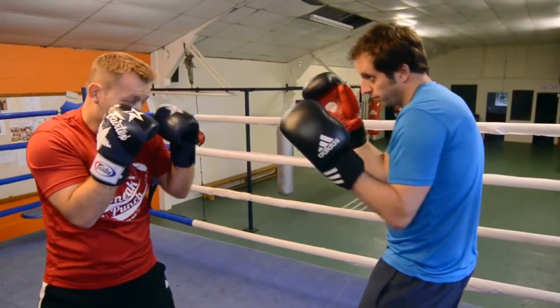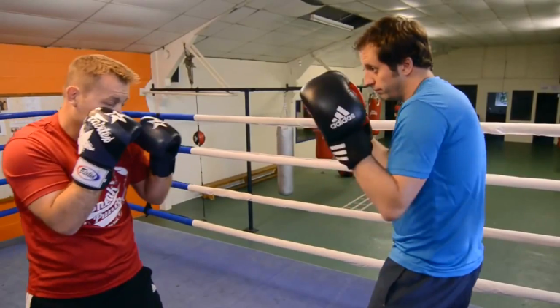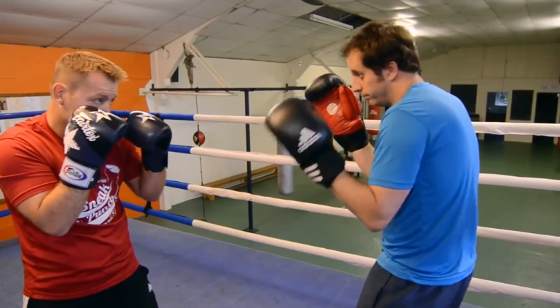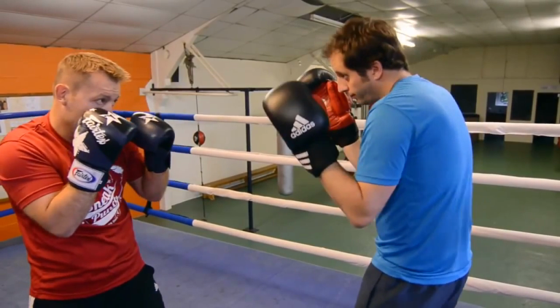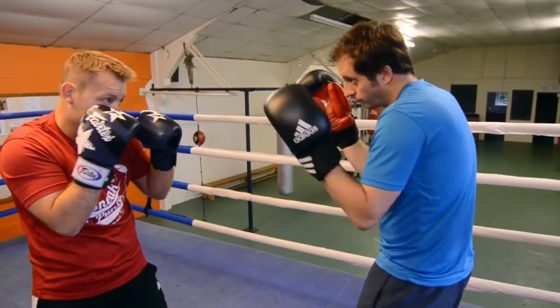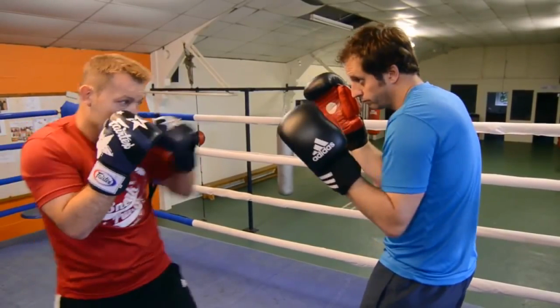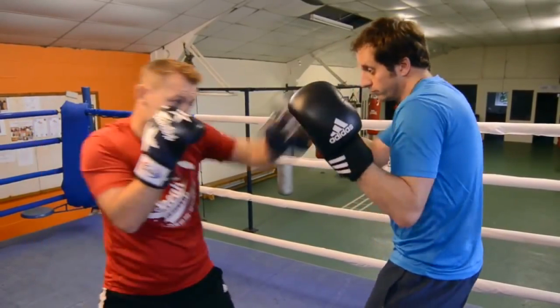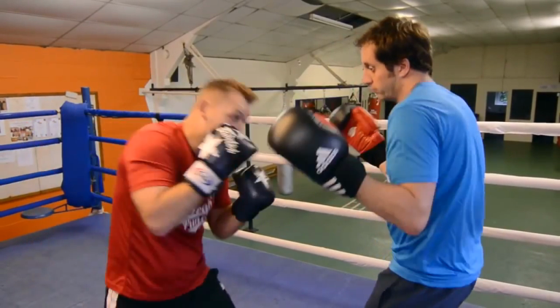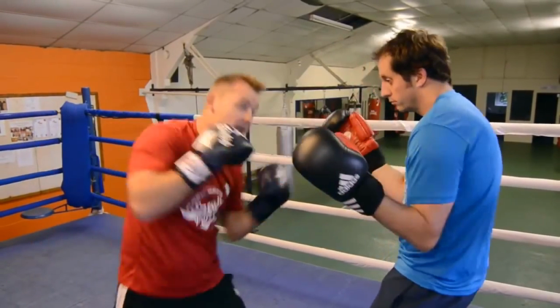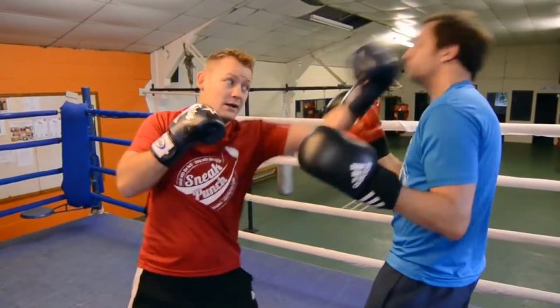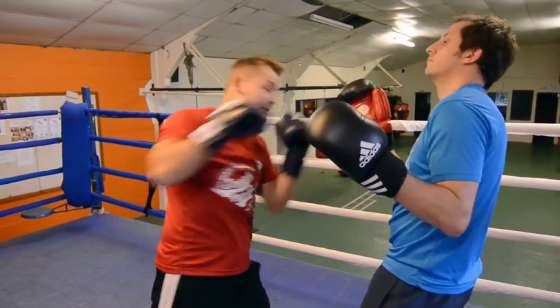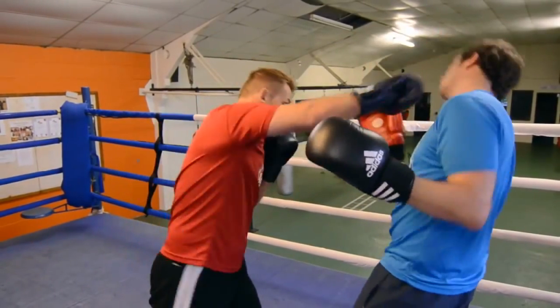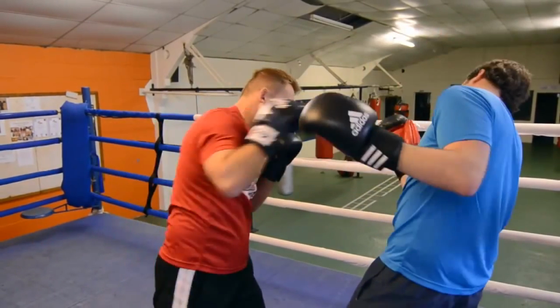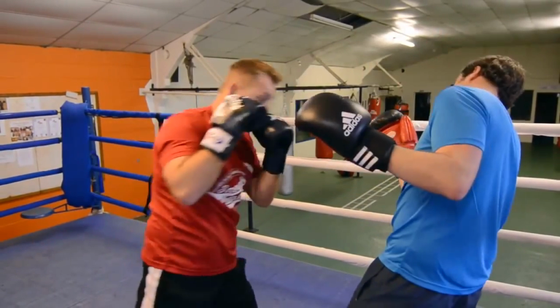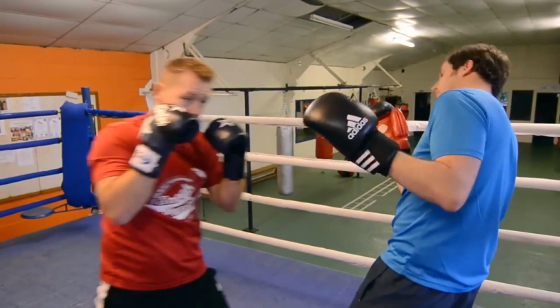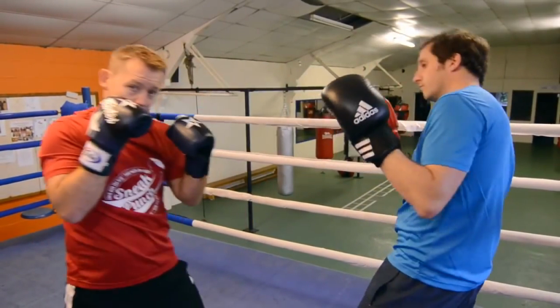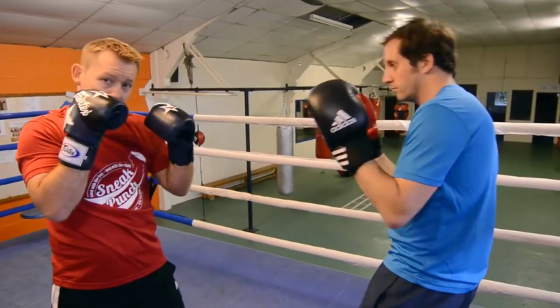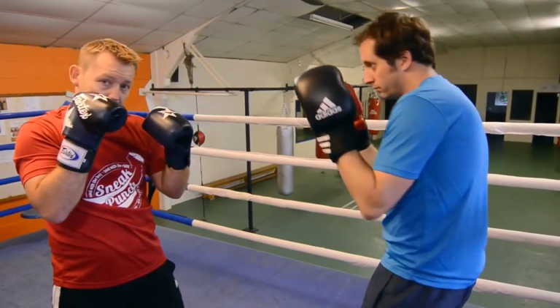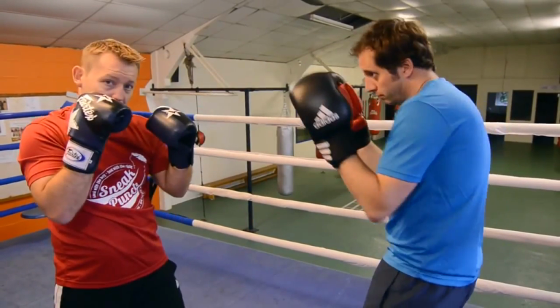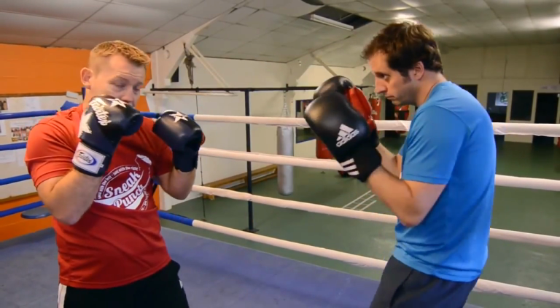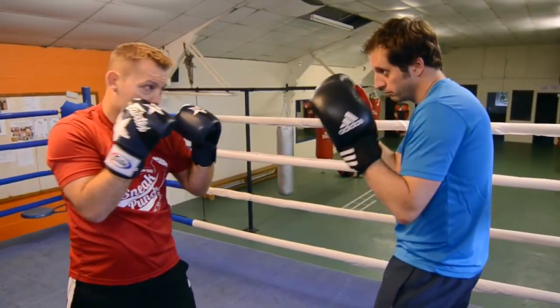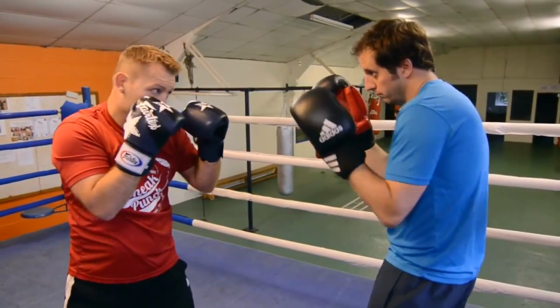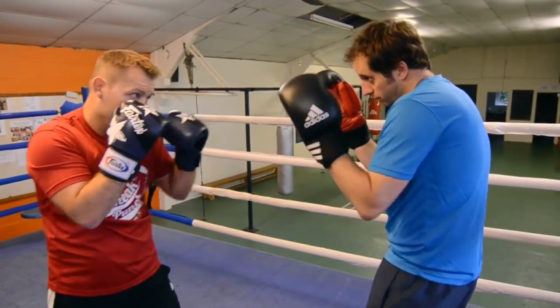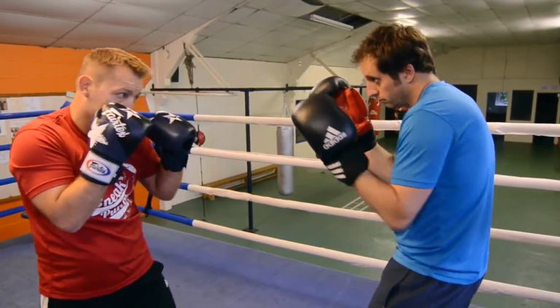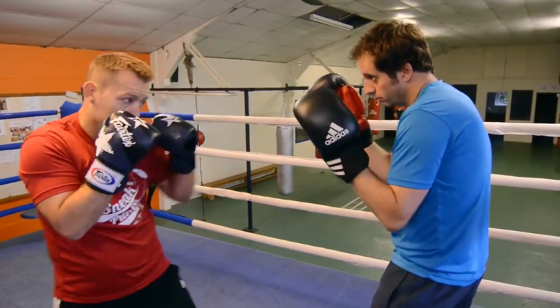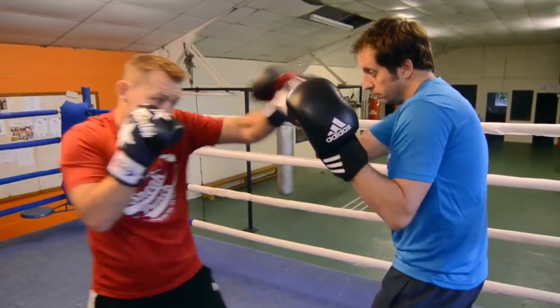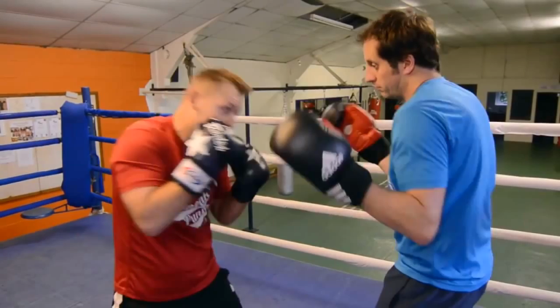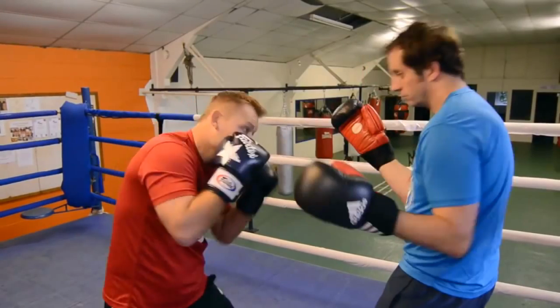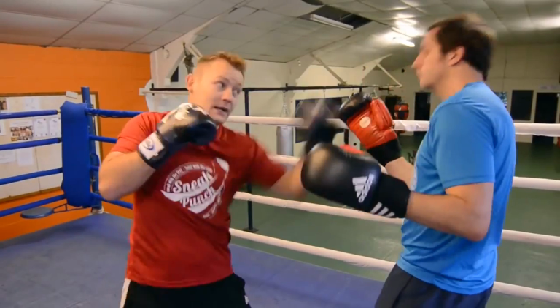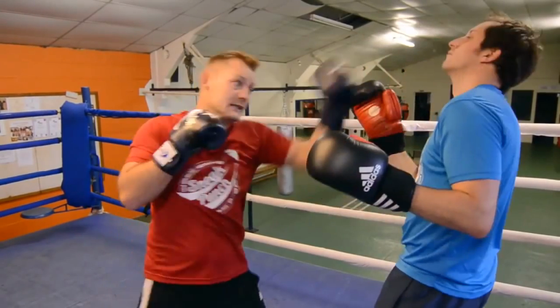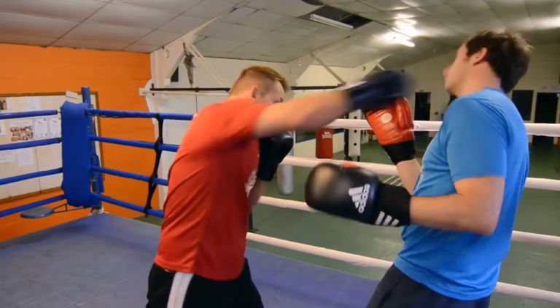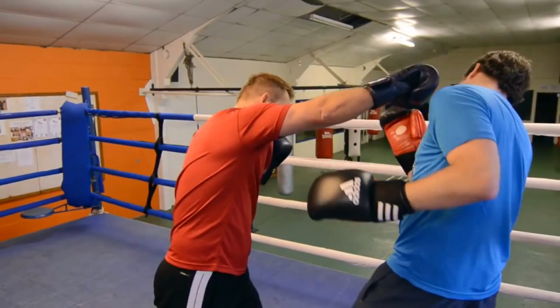Guard nice and high — jab, hit, hit. One more time — jab, hit, hit.